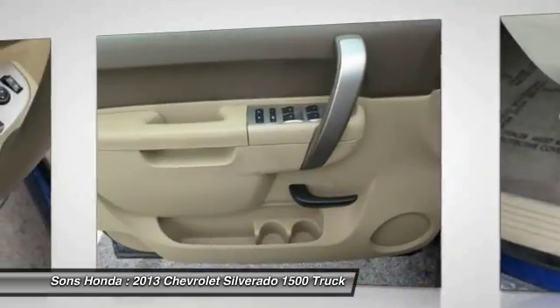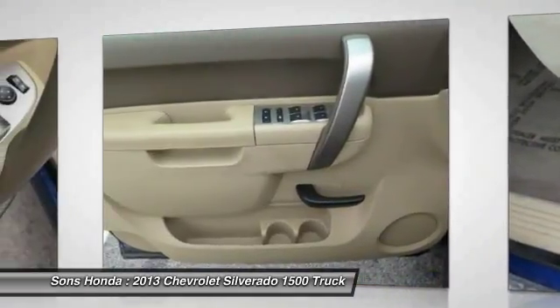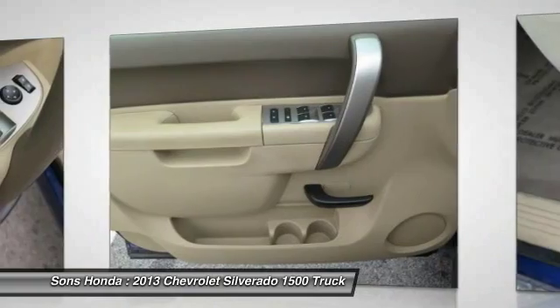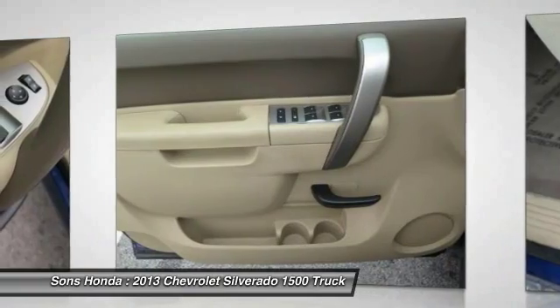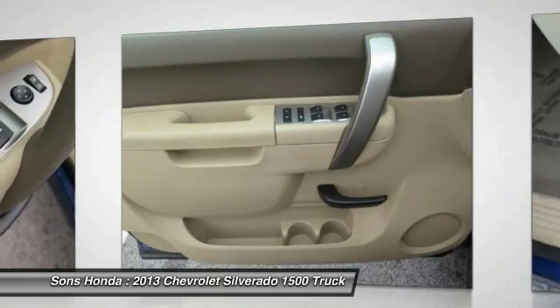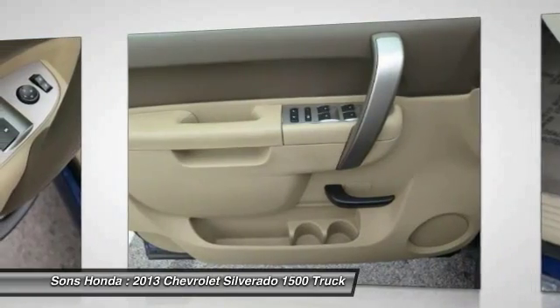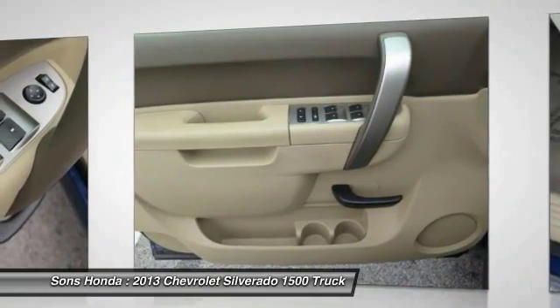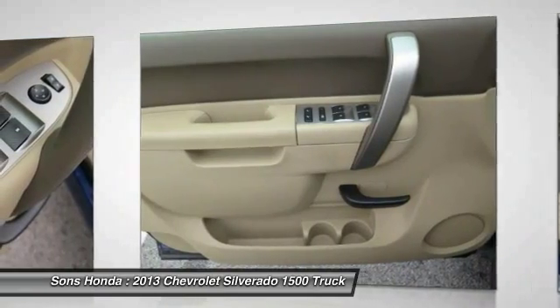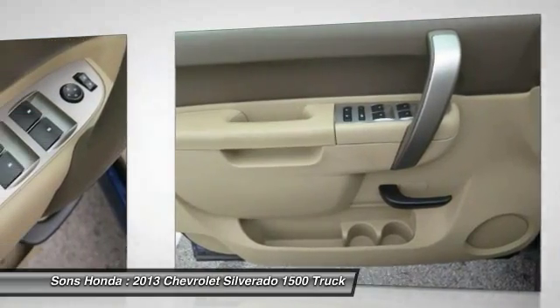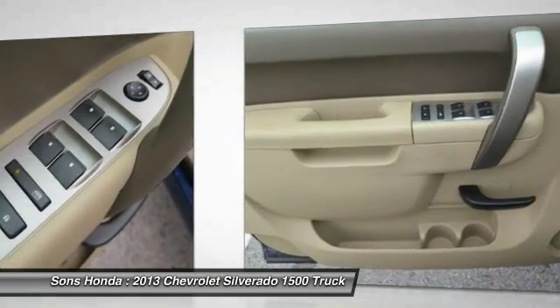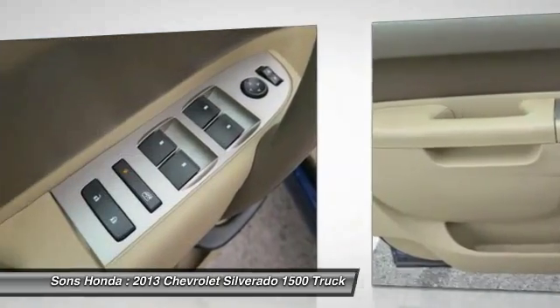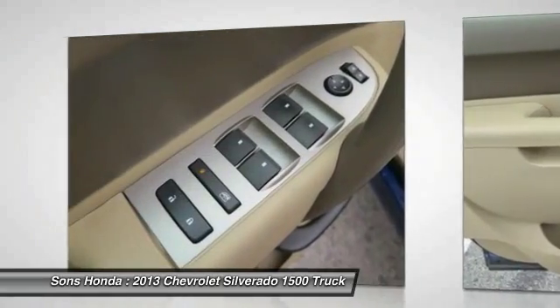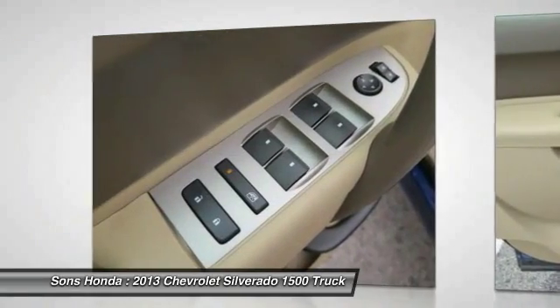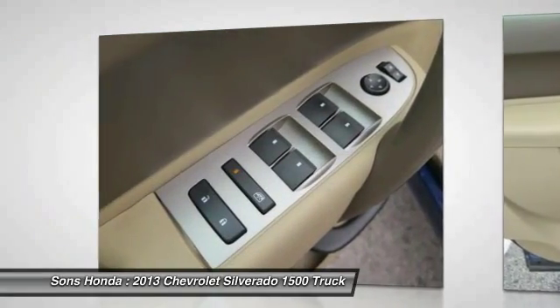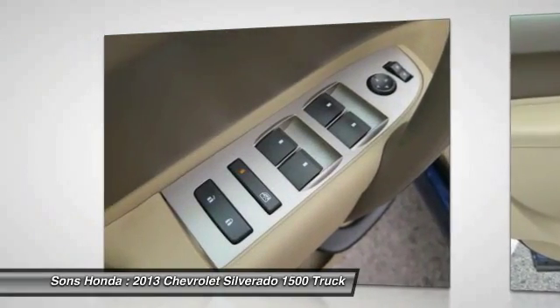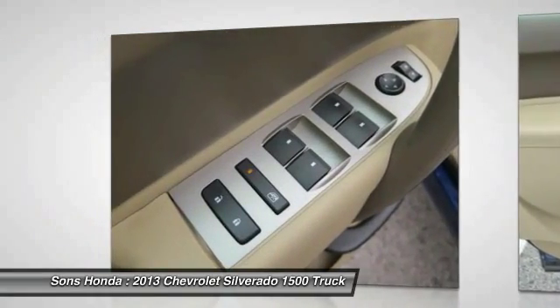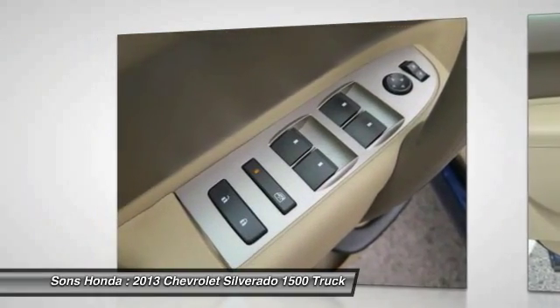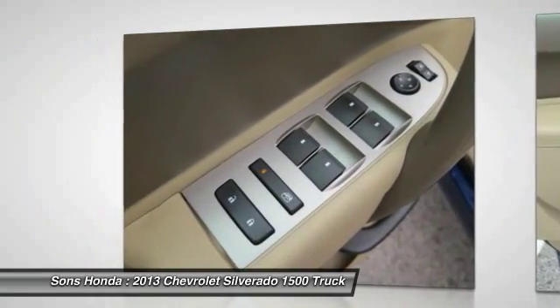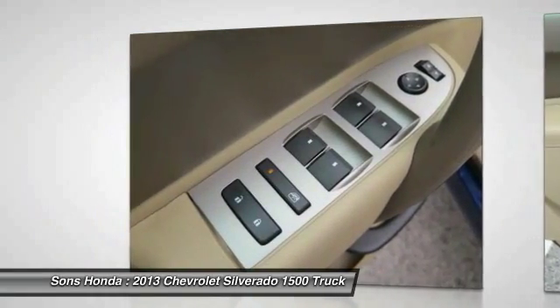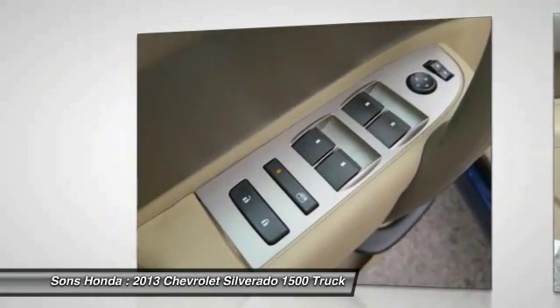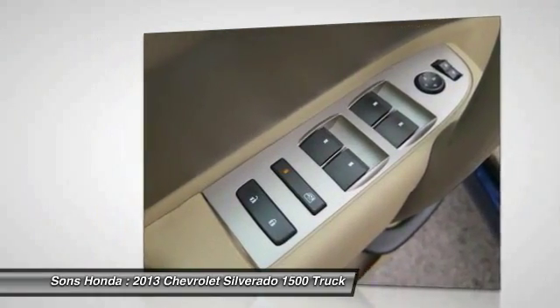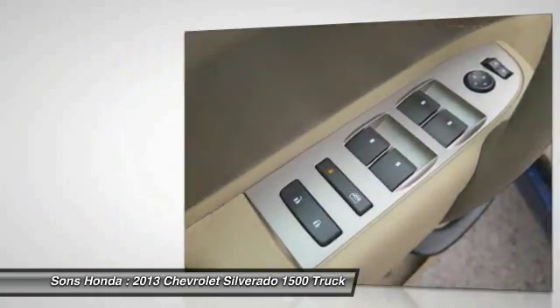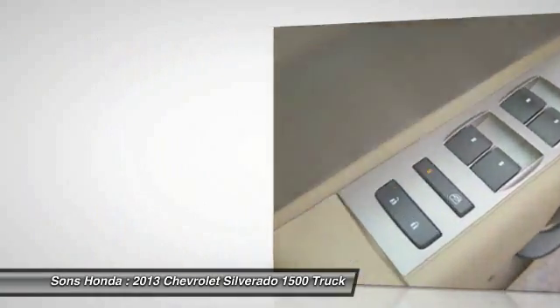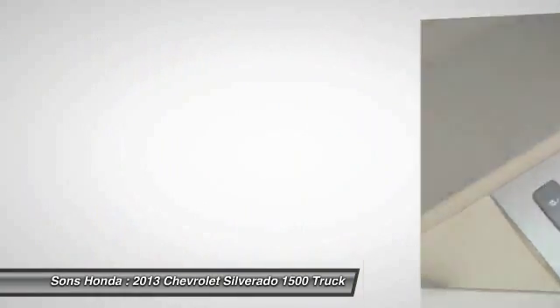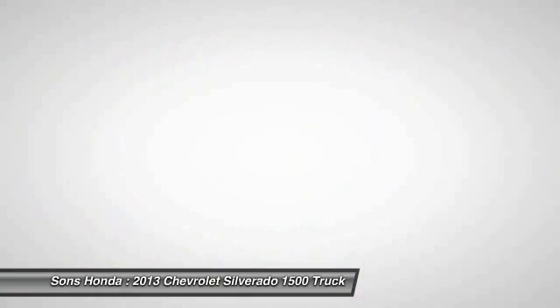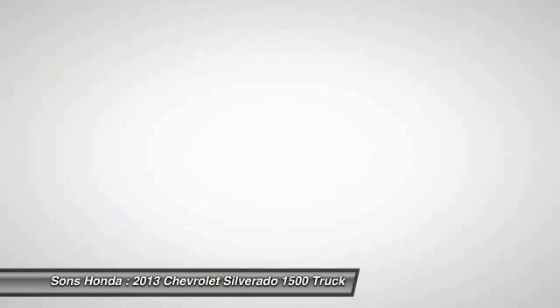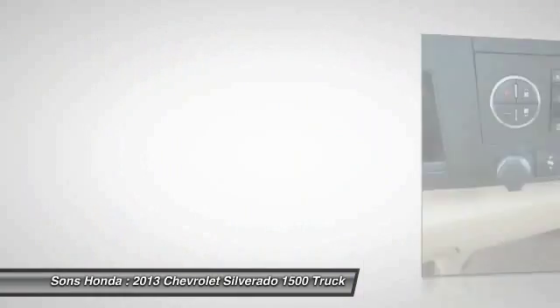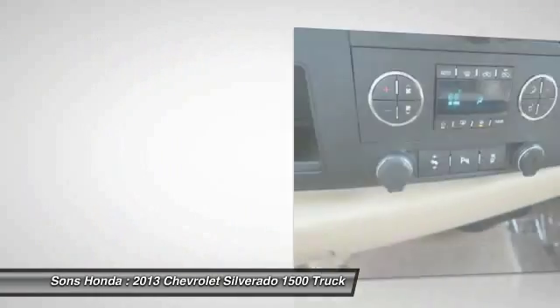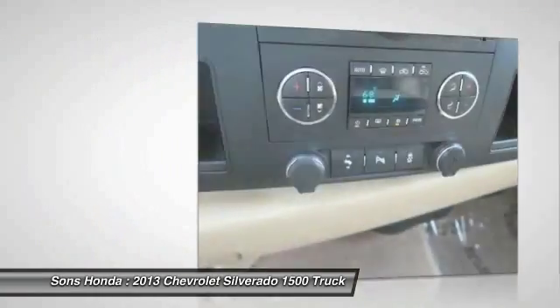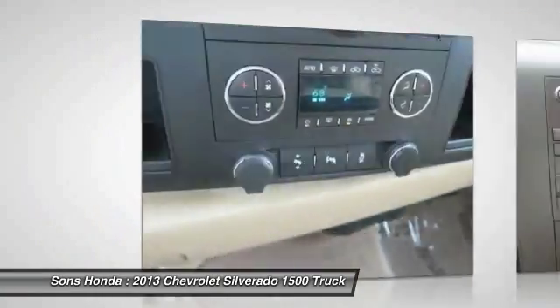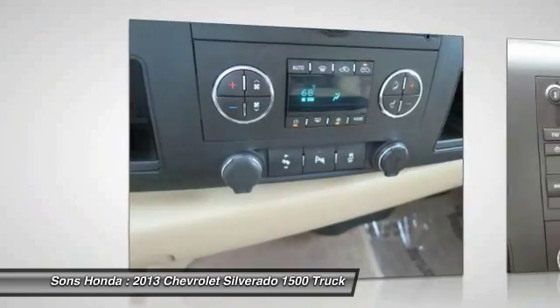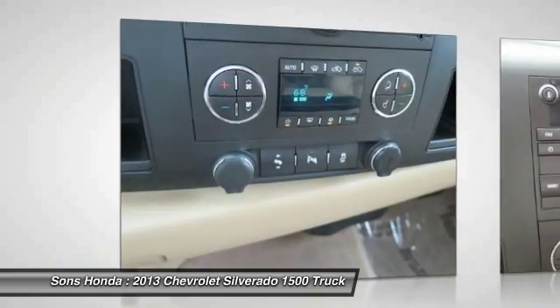Cruise control, multi-zone climate control, automatic transmission, and AM/FM stereo radio.